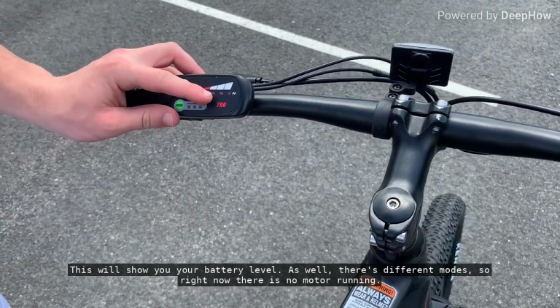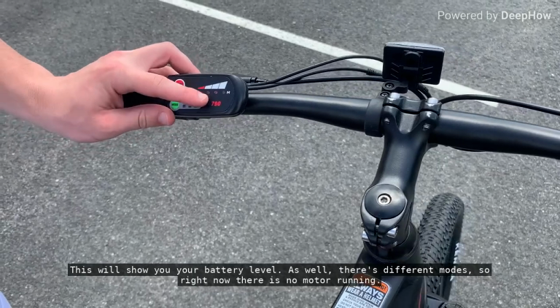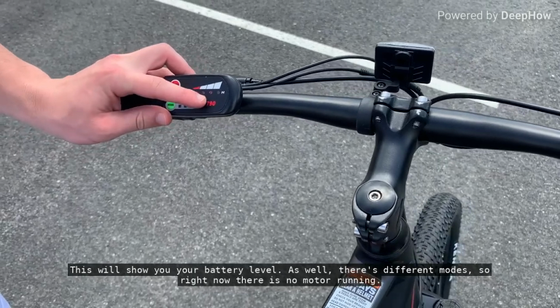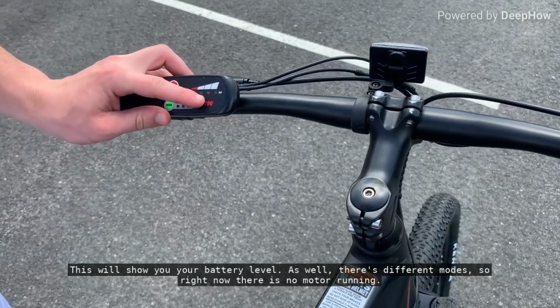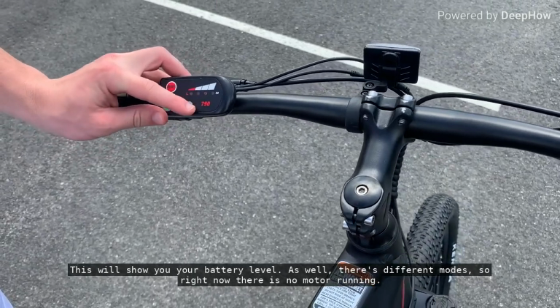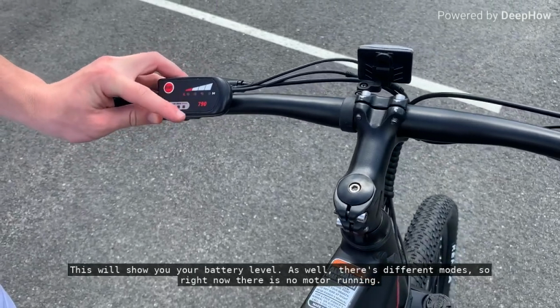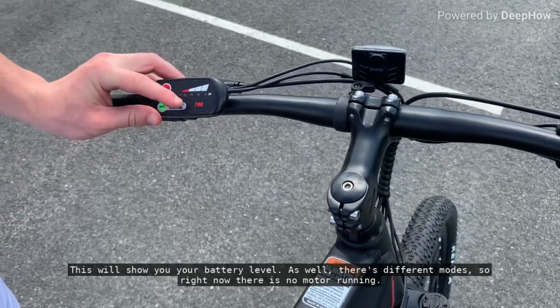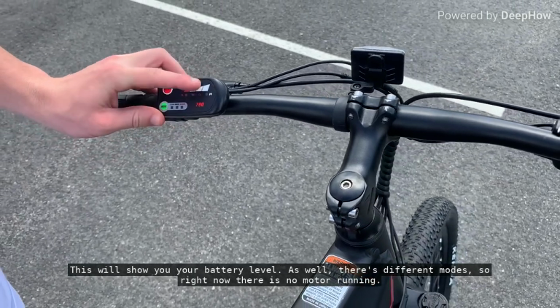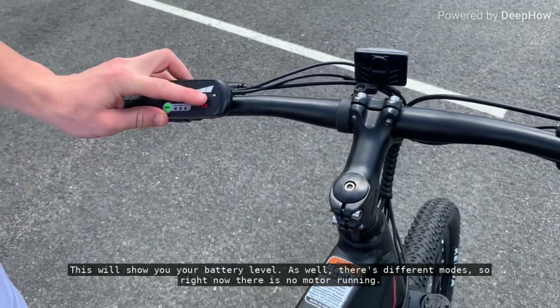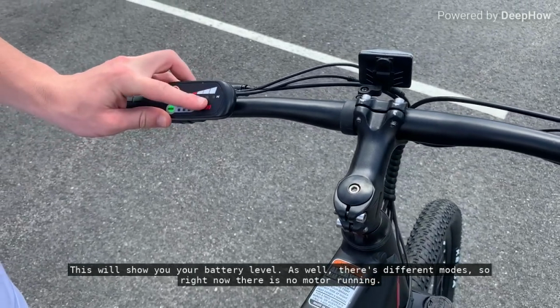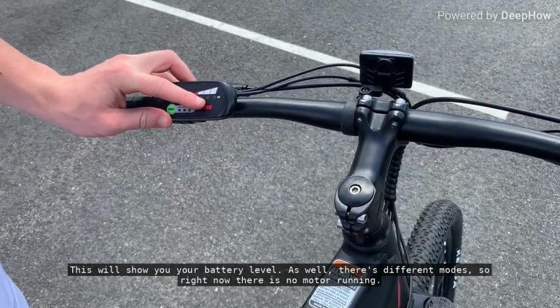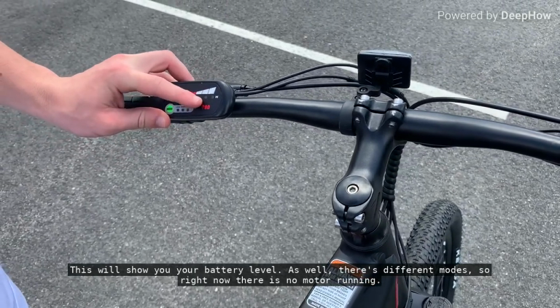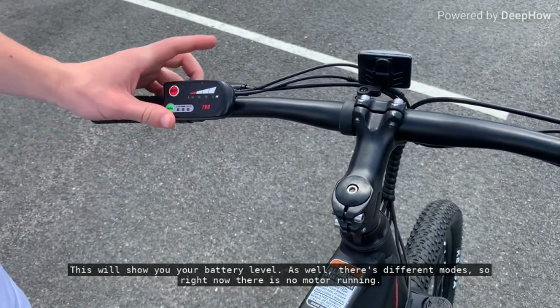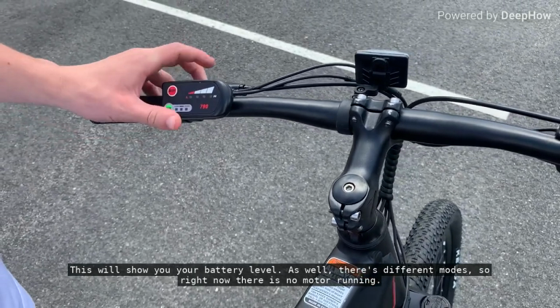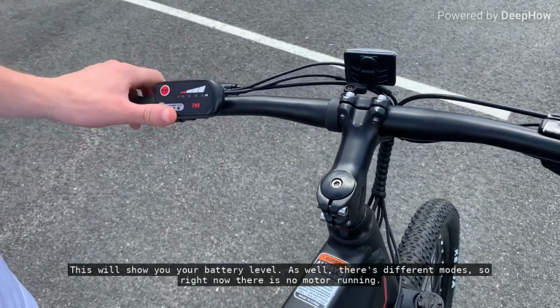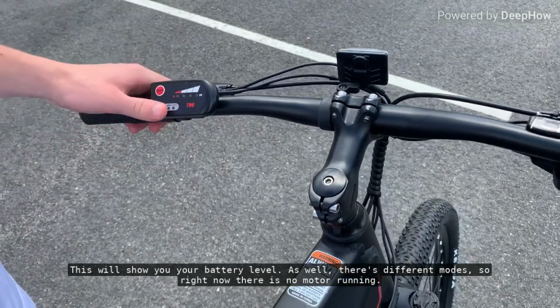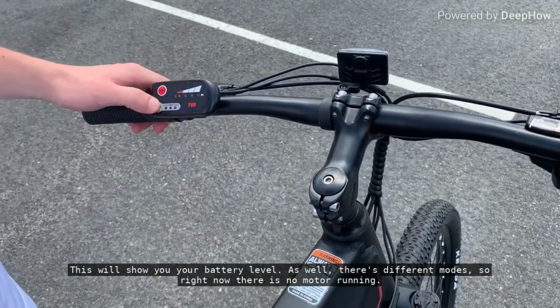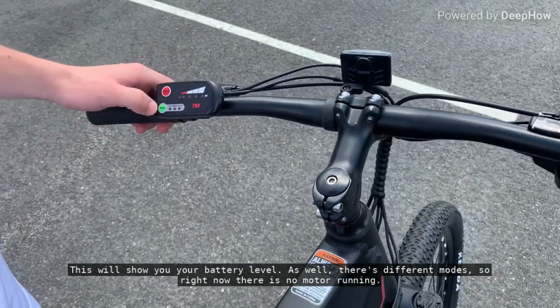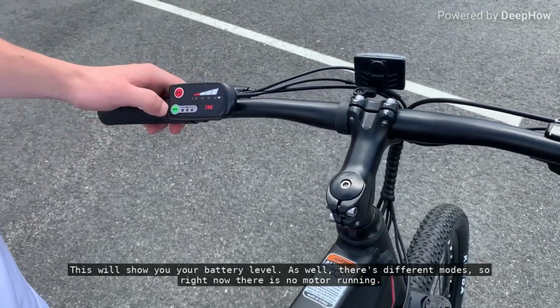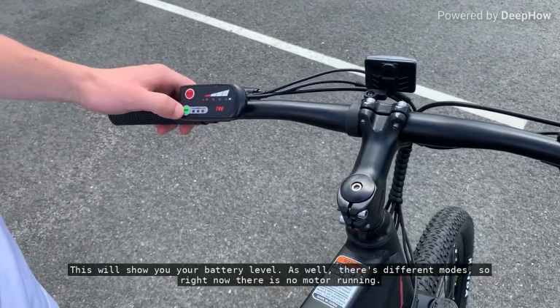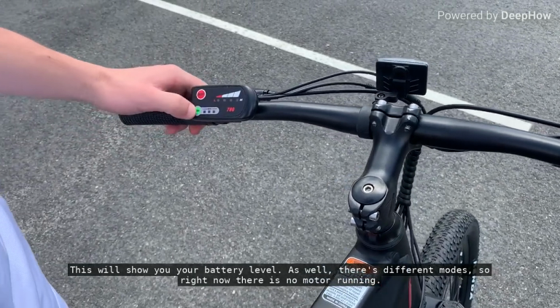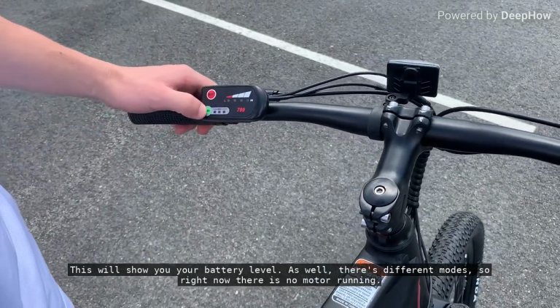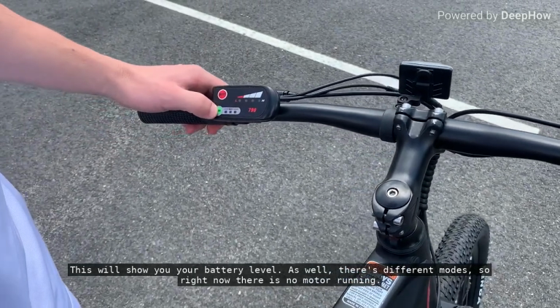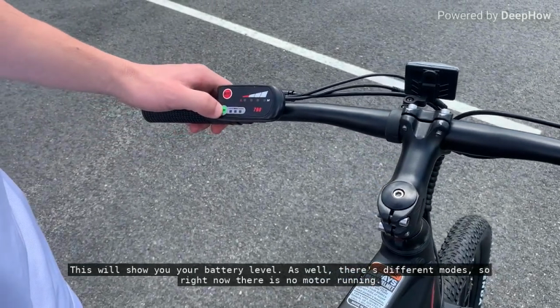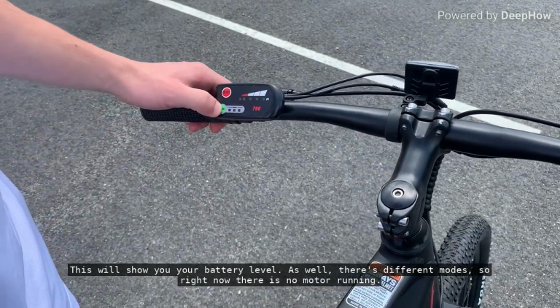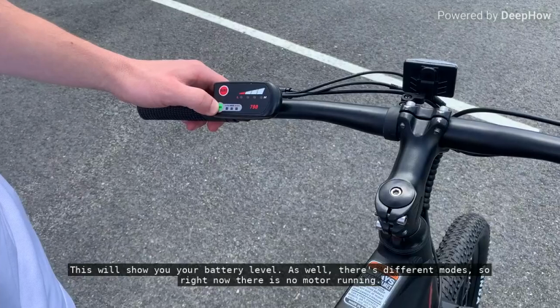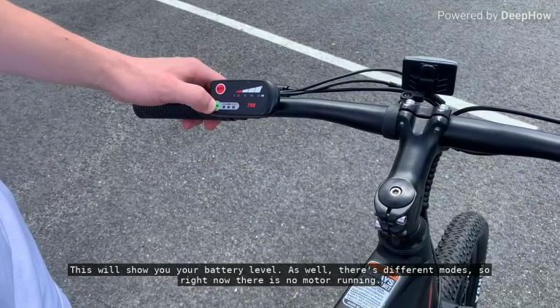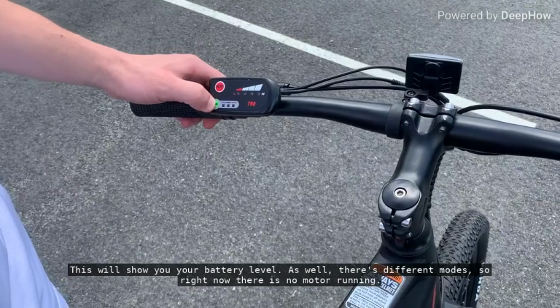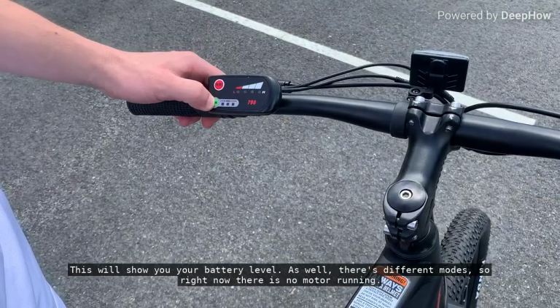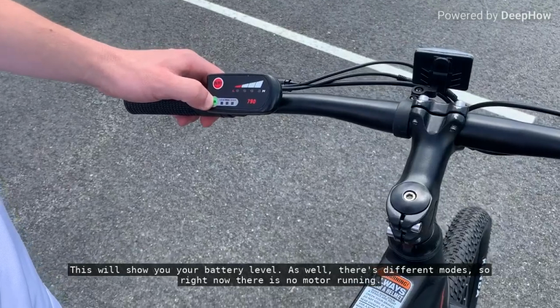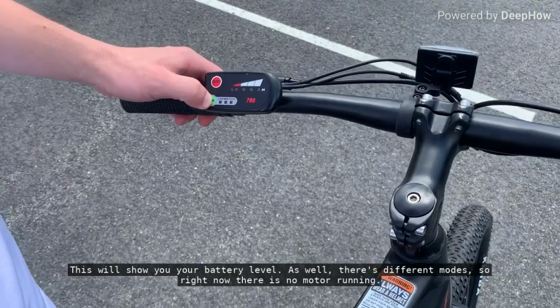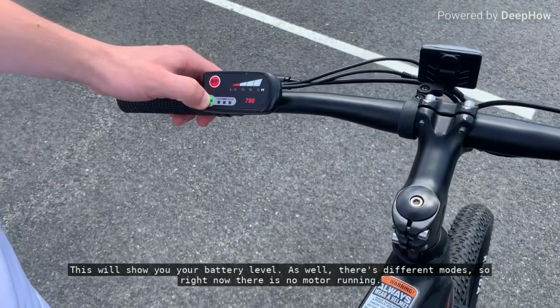And then that will show you your battery level. As well, there's different modes.